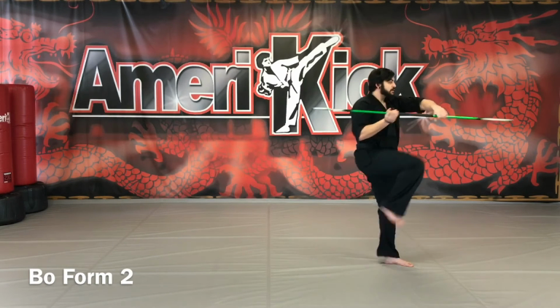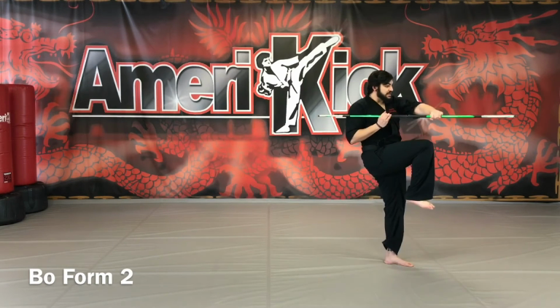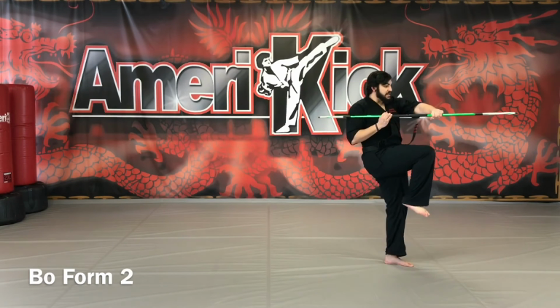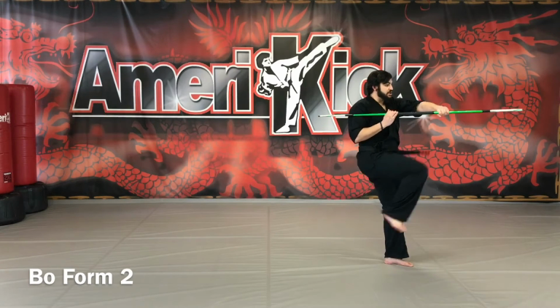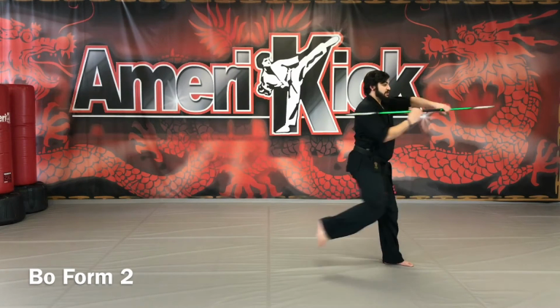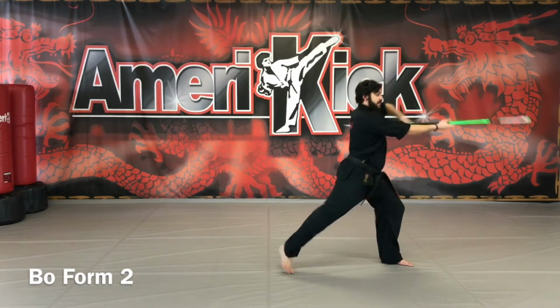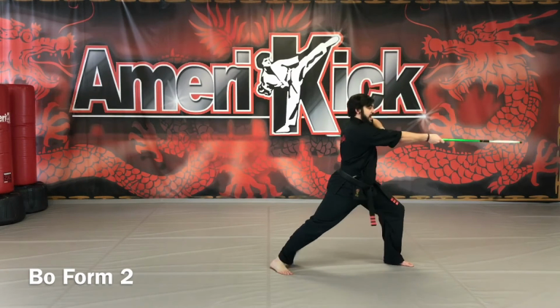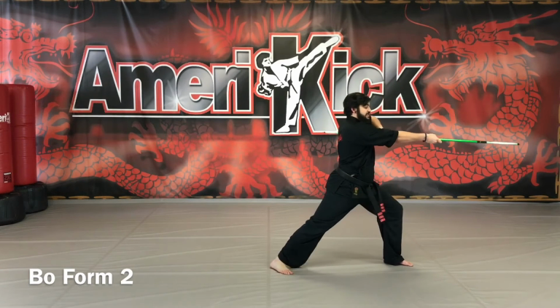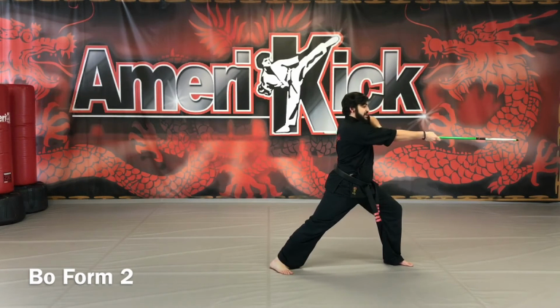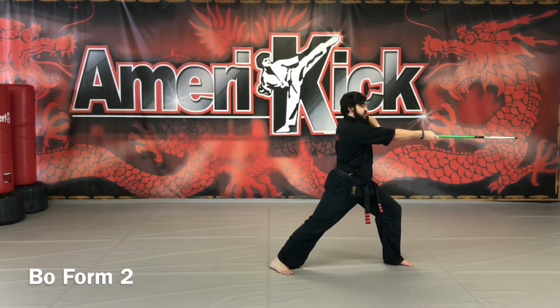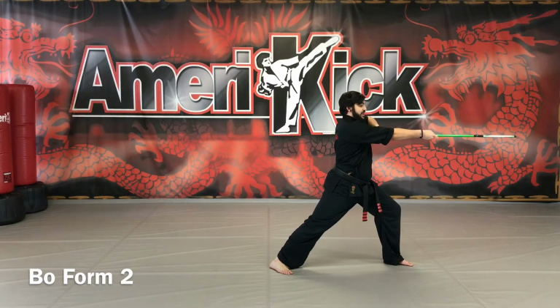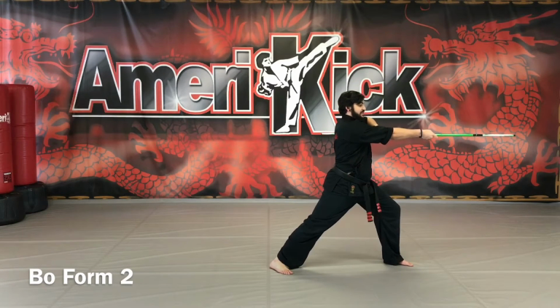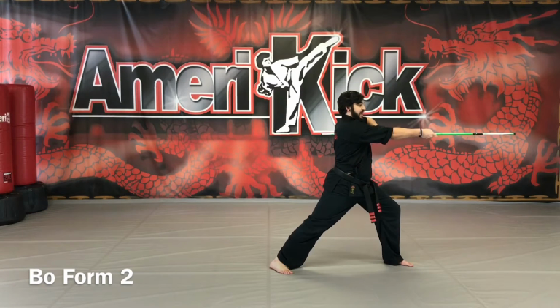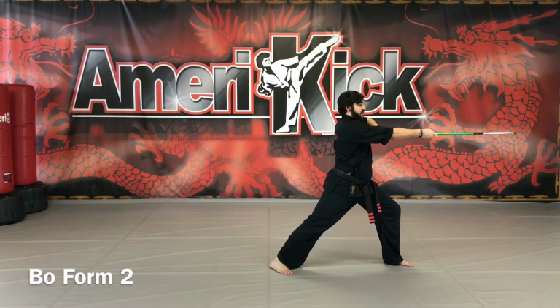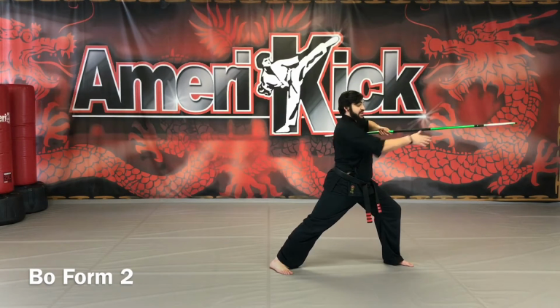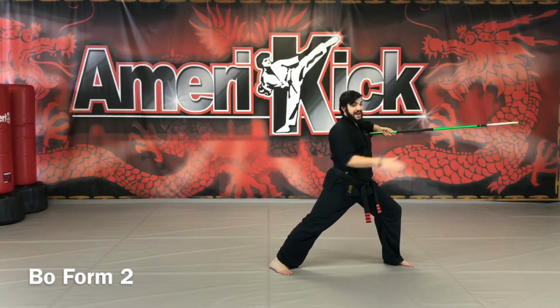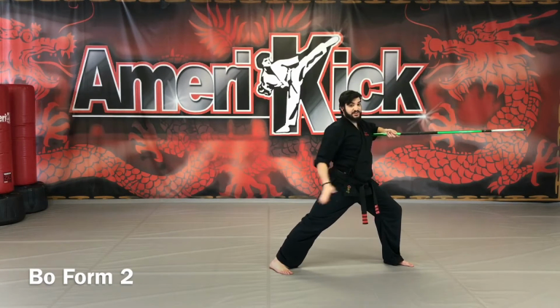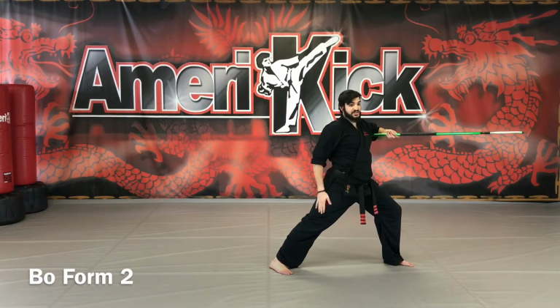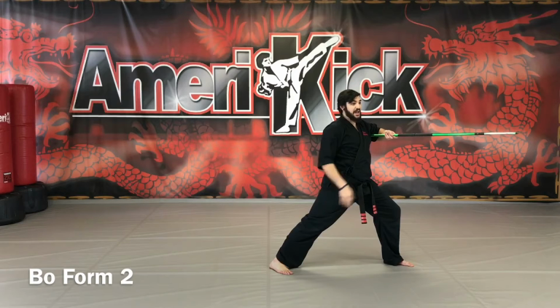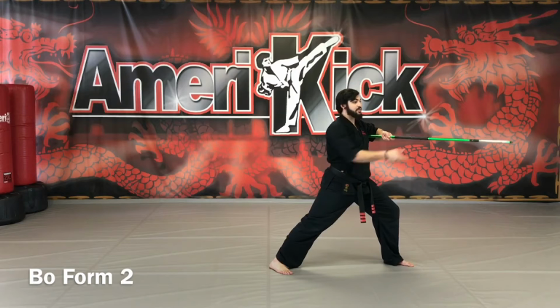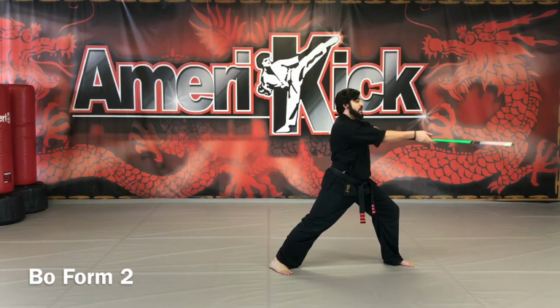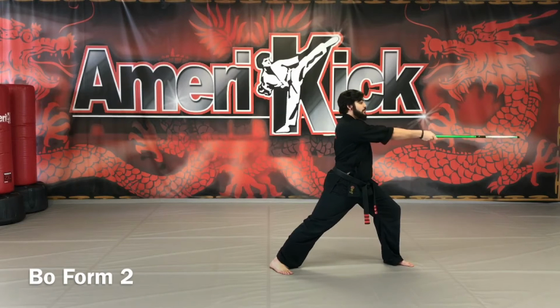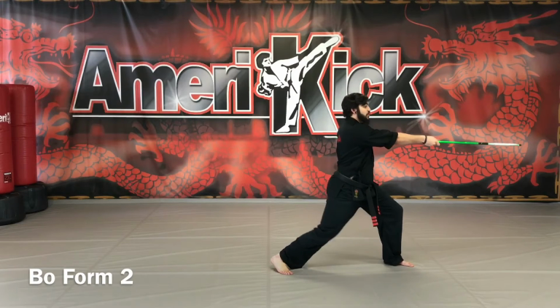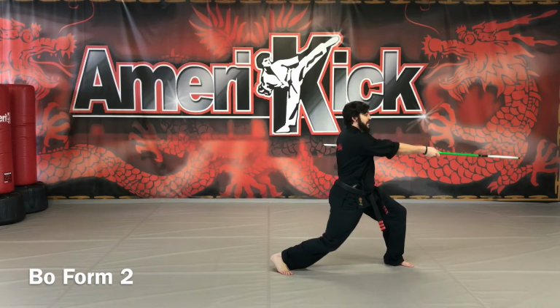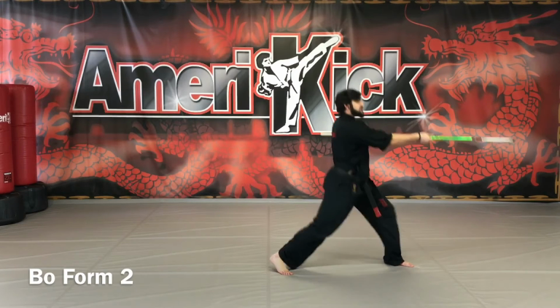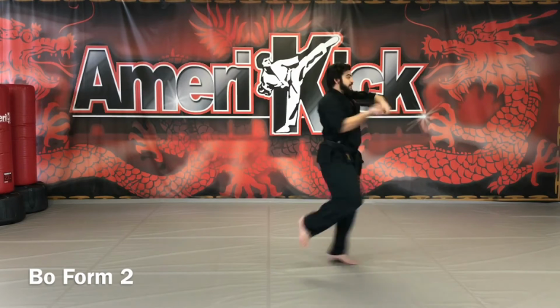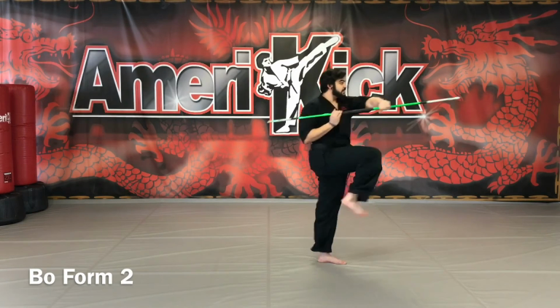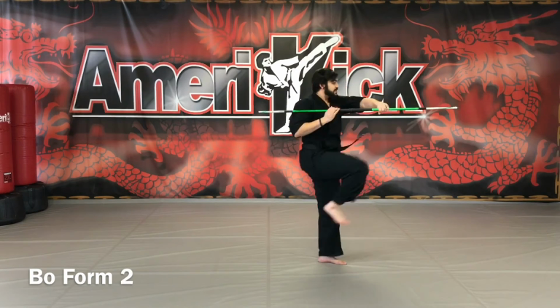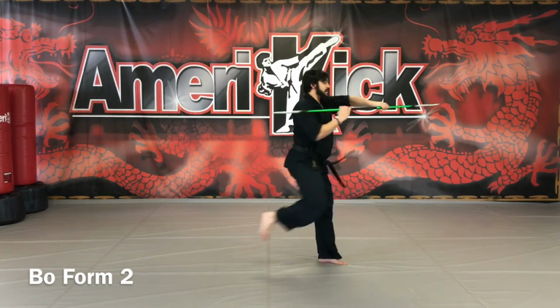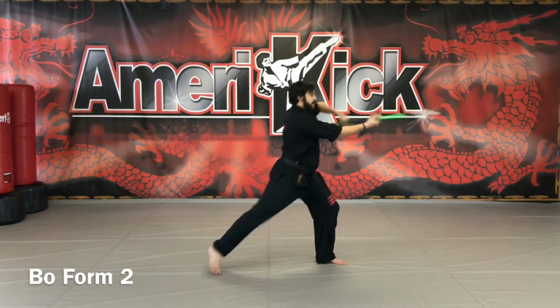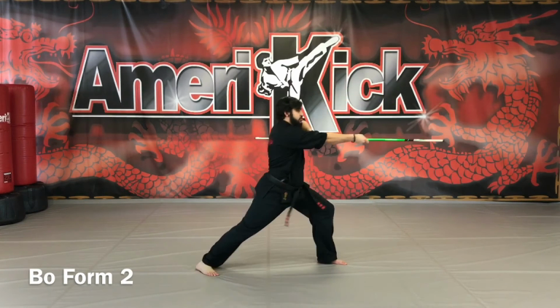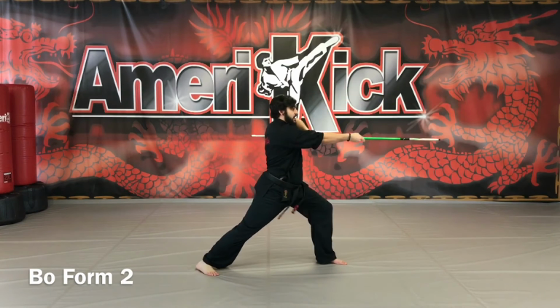Knee and side strike, and side strike again as you step. More advanced: knee and slide strike.